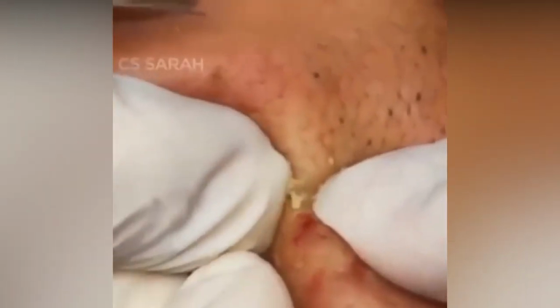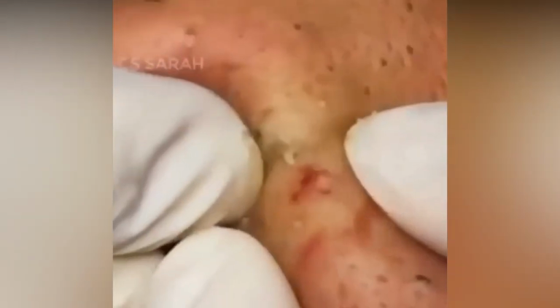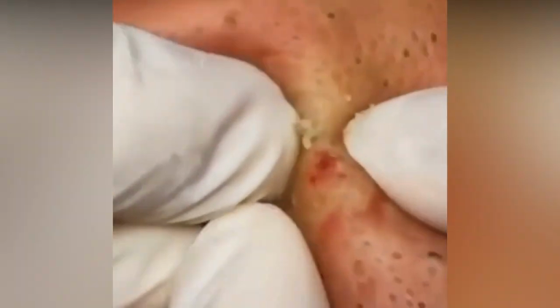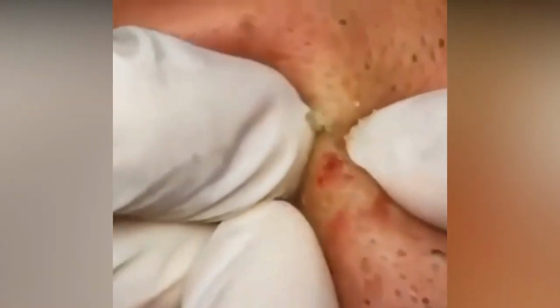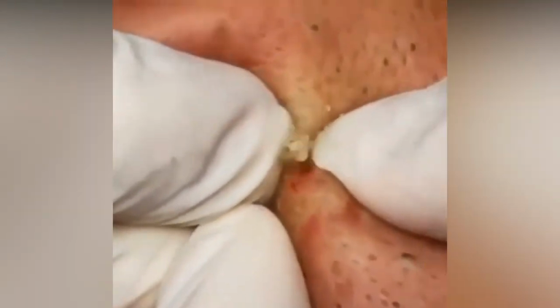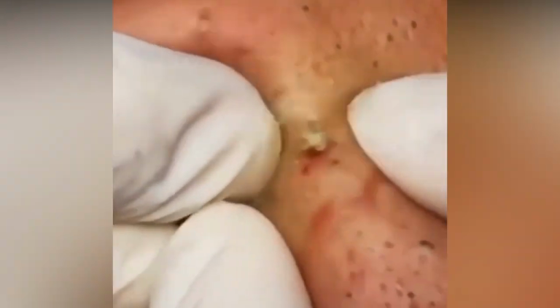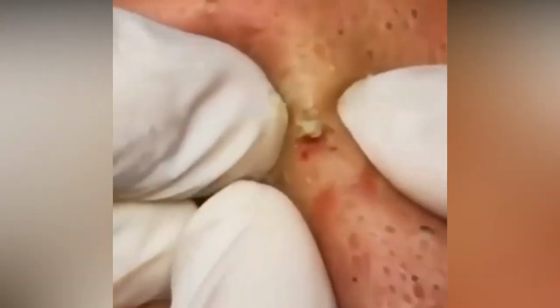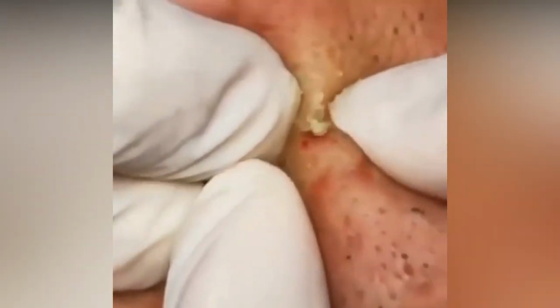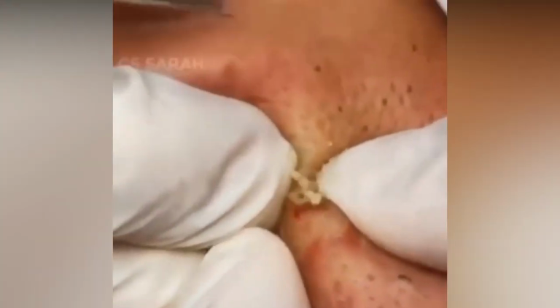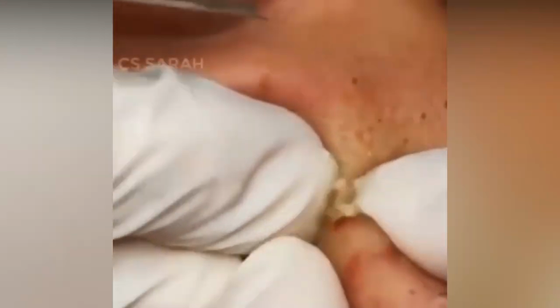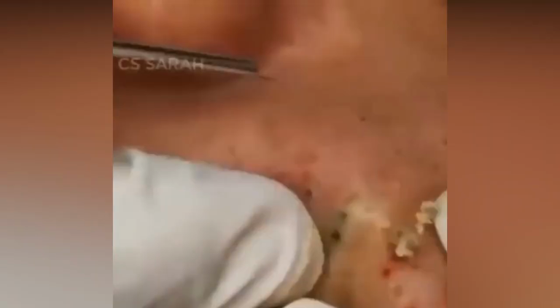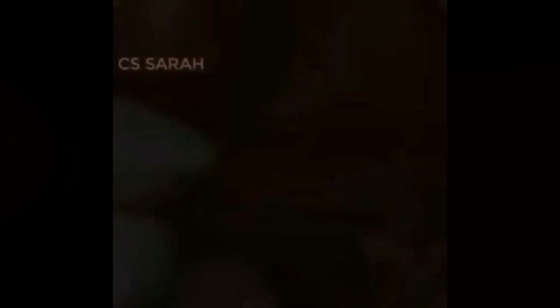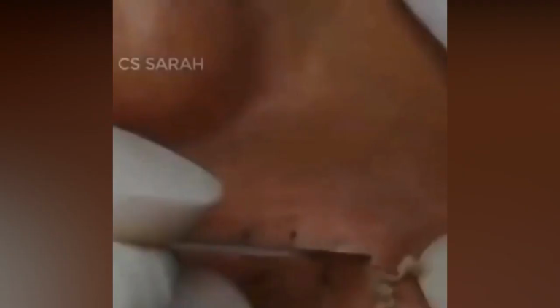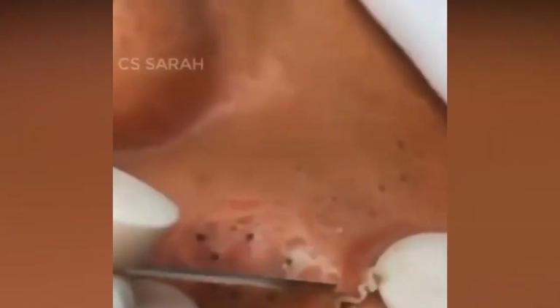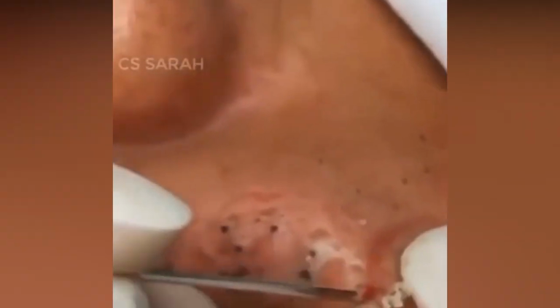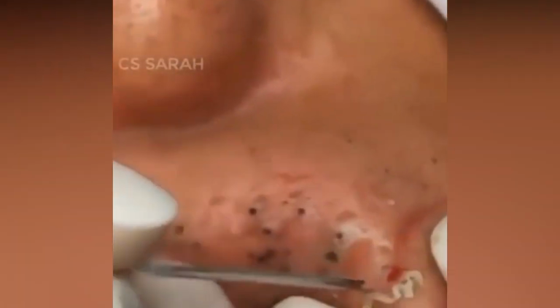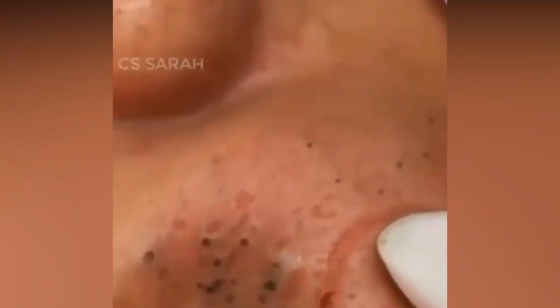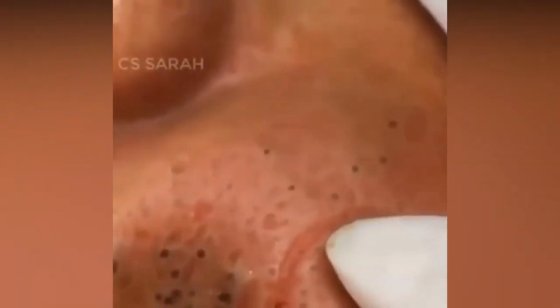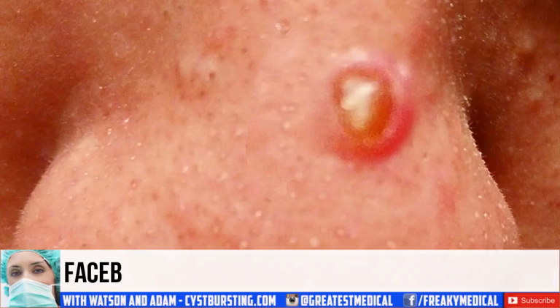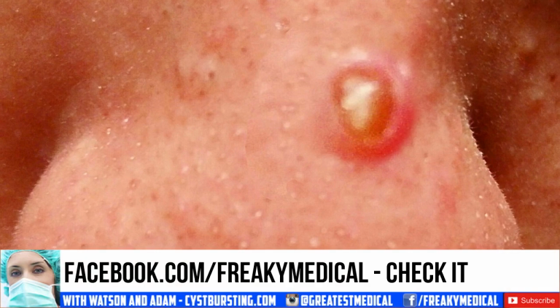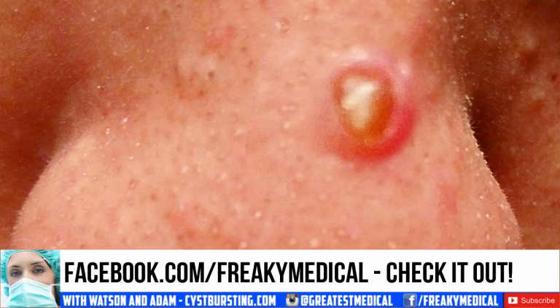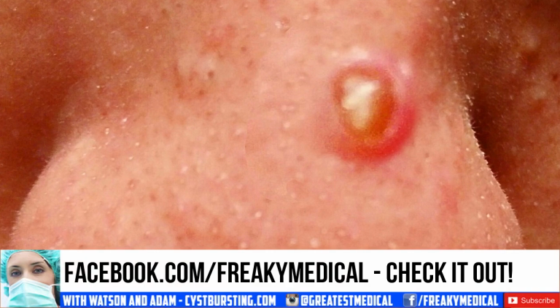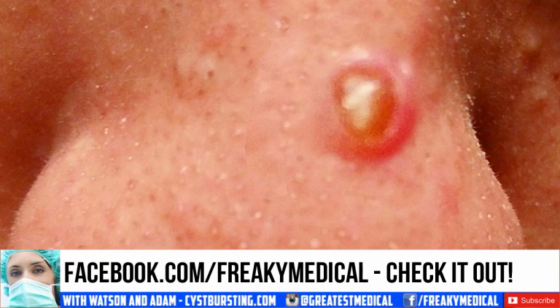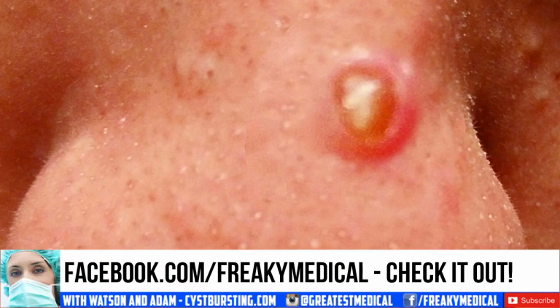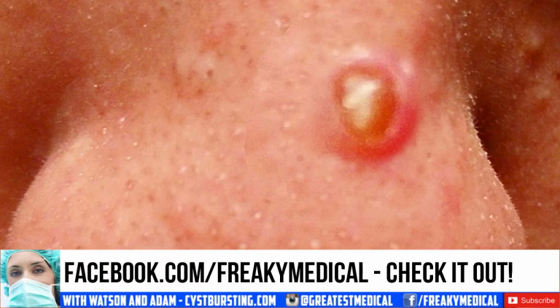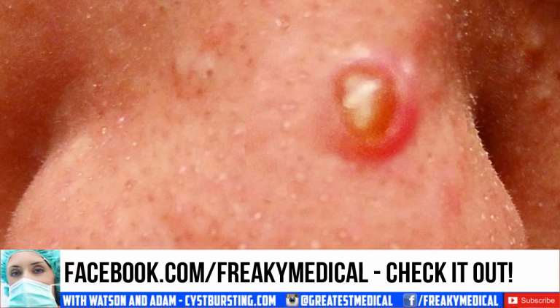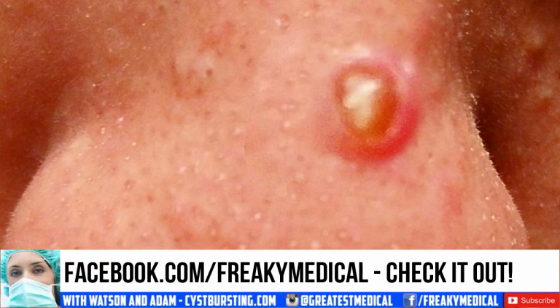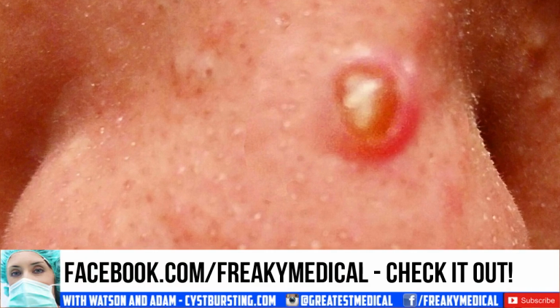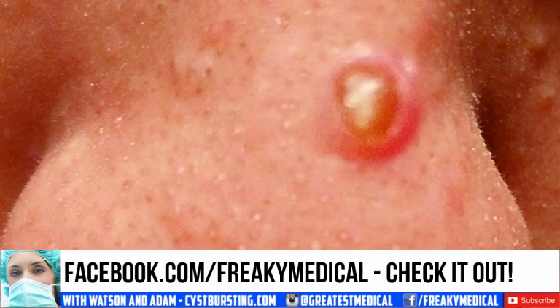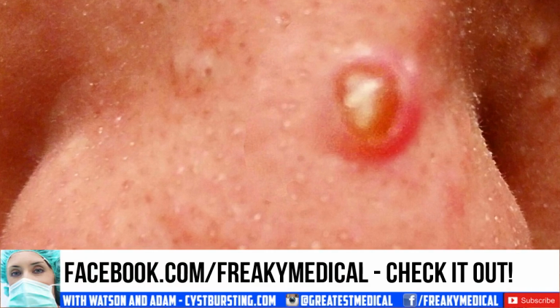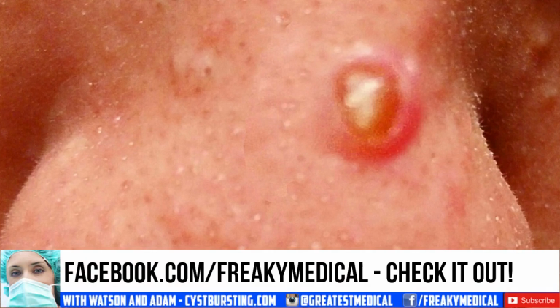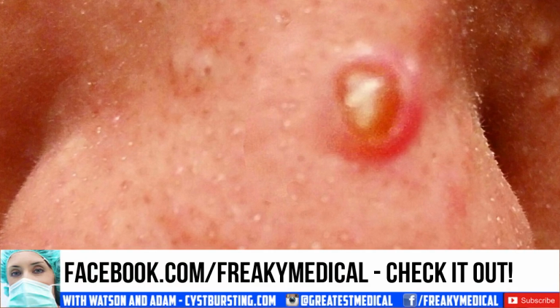Now, lastly, let's check out this incredible Photoshop nose pimple. Nice! See you next time!